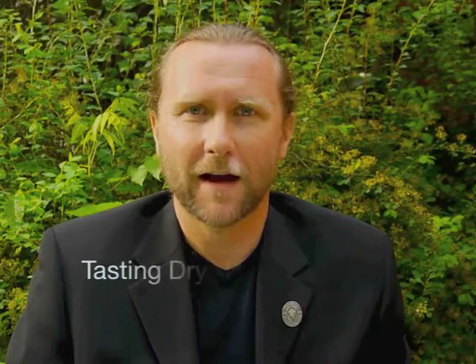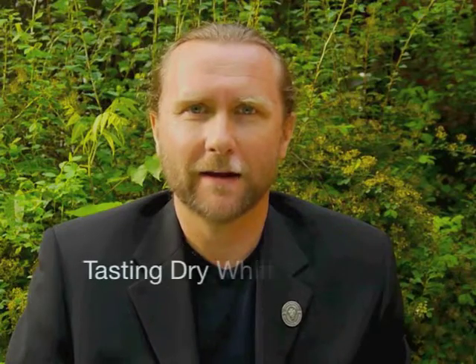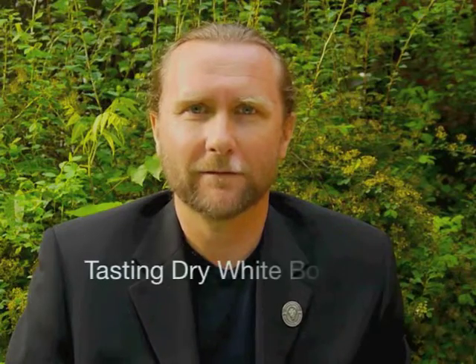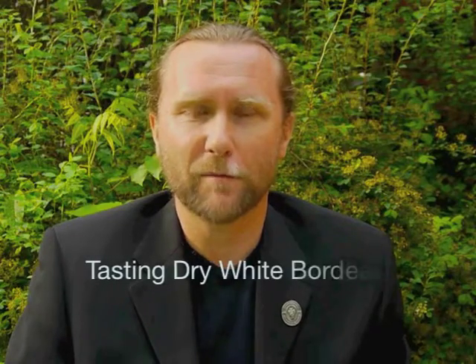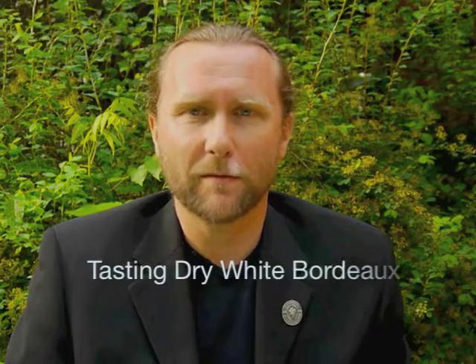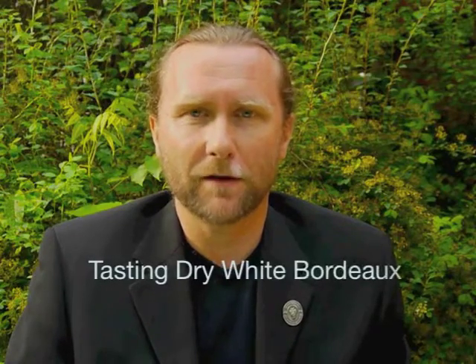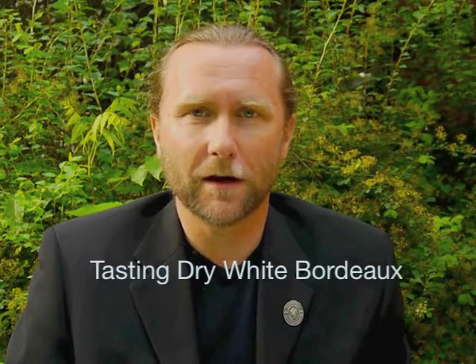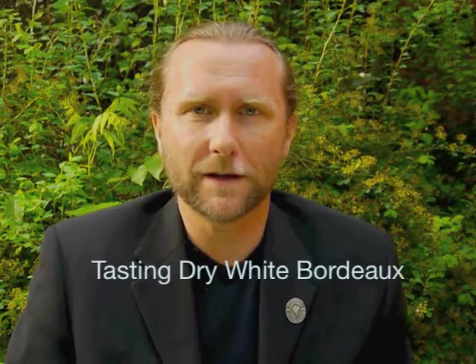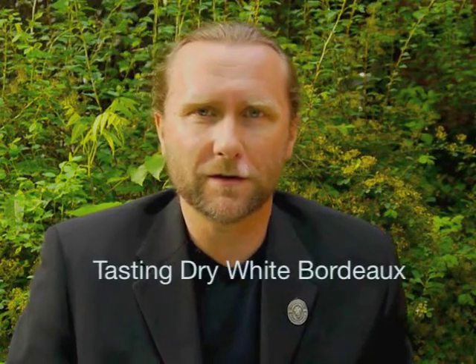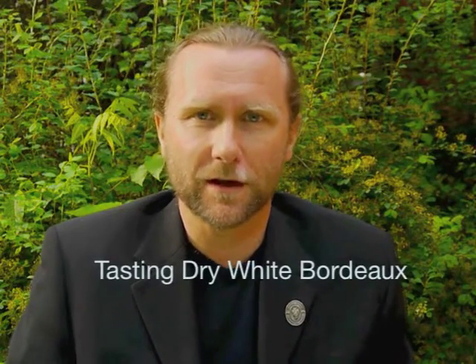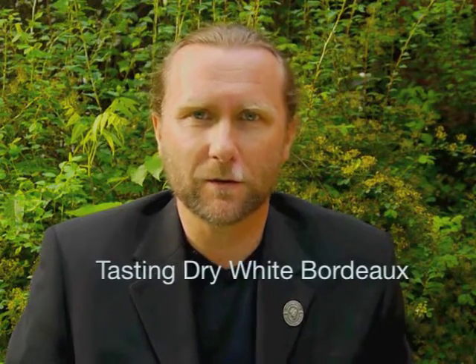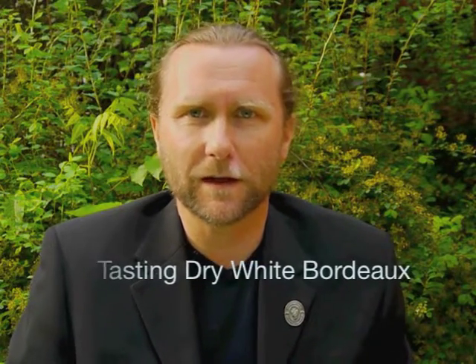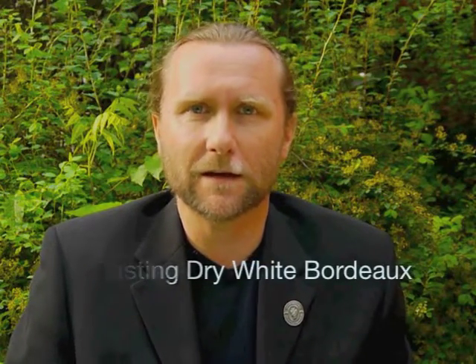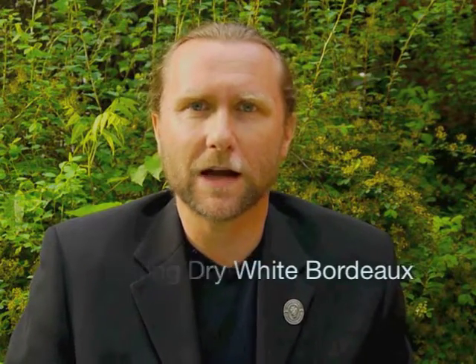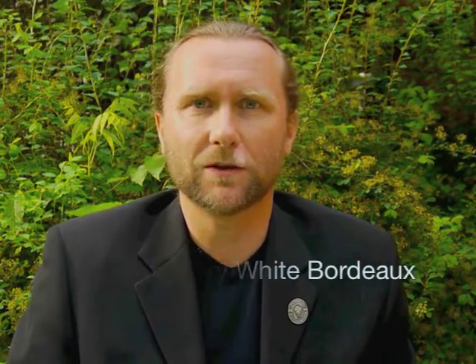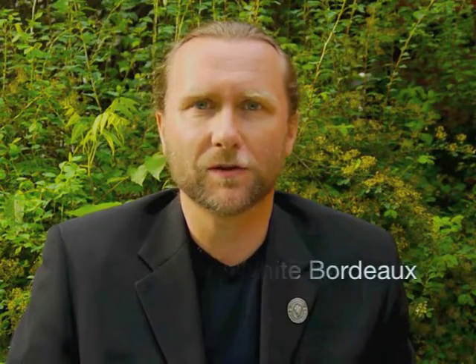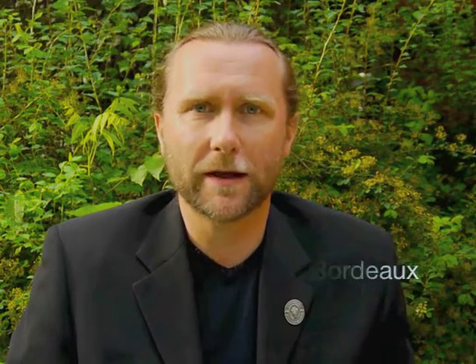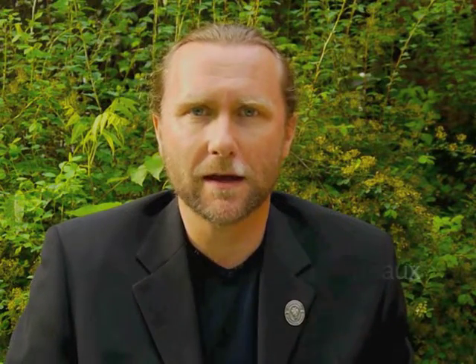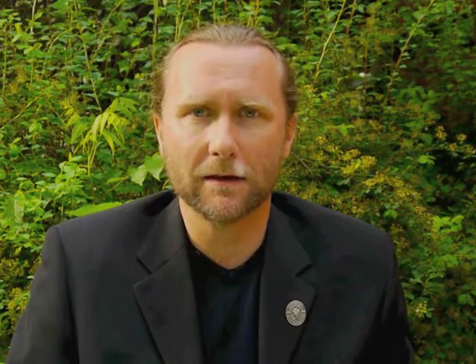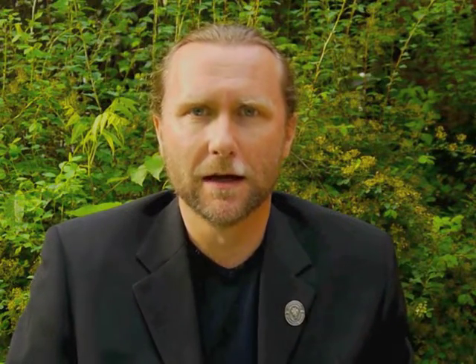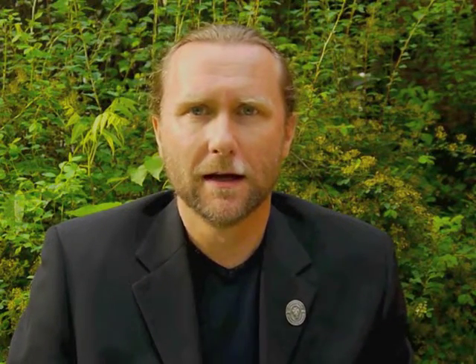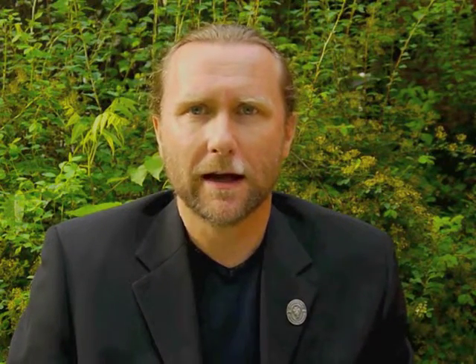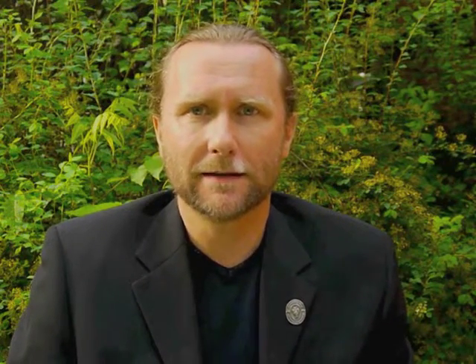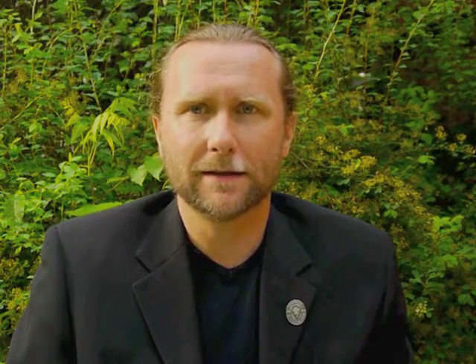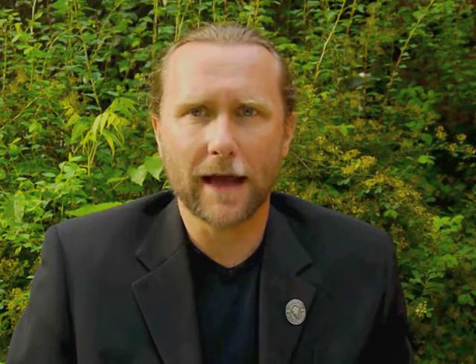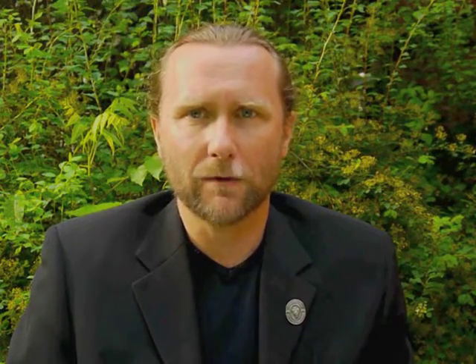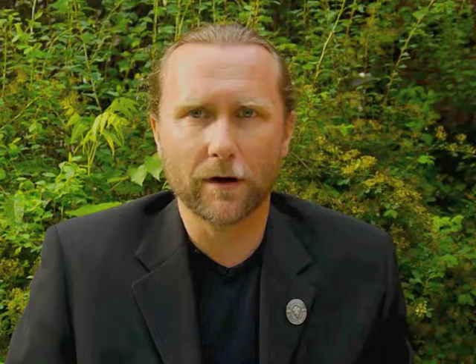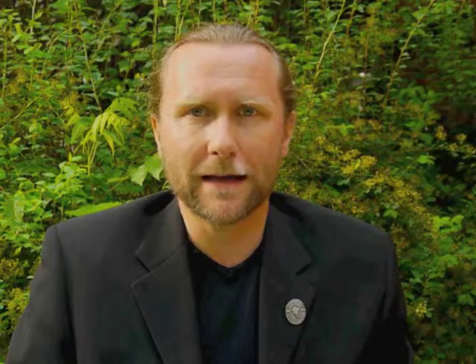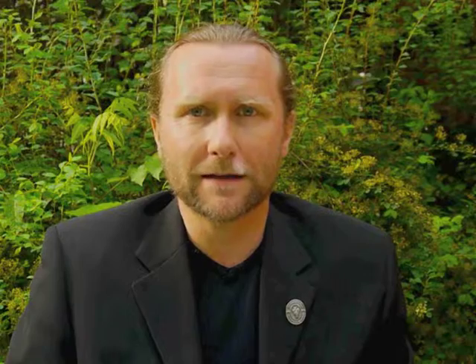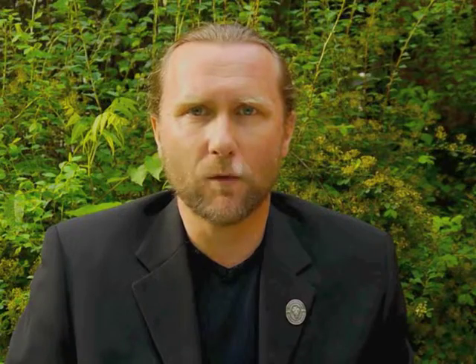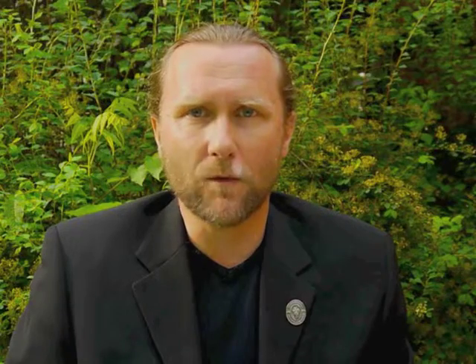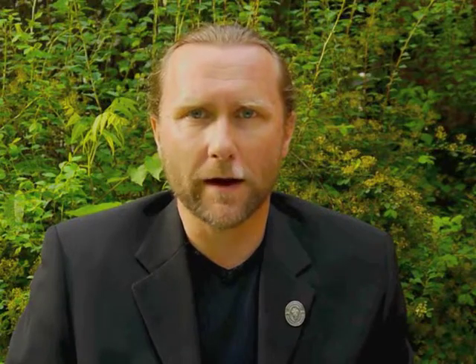Hi, I'm Peter Bodnarod, Senior Instructor with the International Sommelier Guild, and today we're going to taste a white wine.